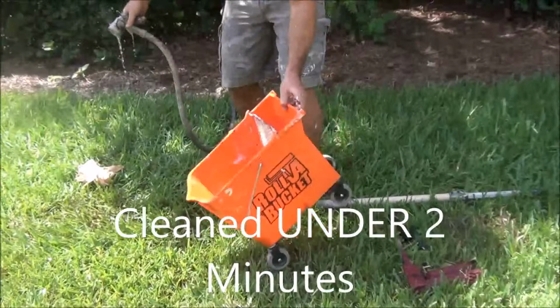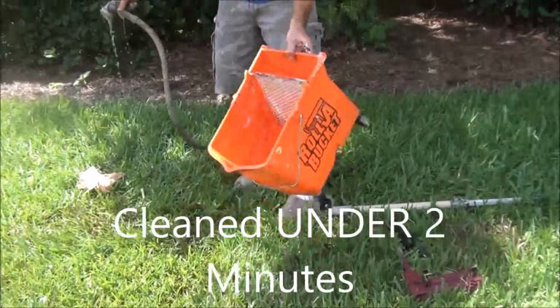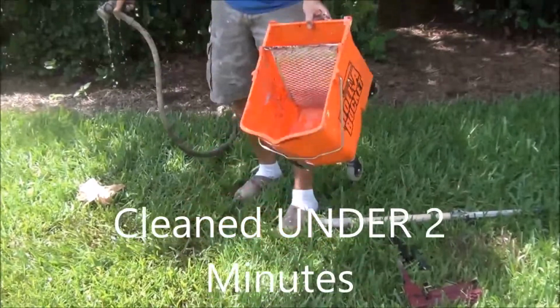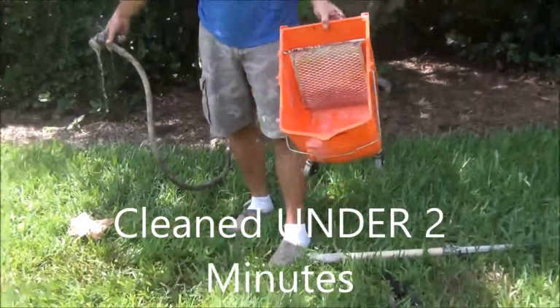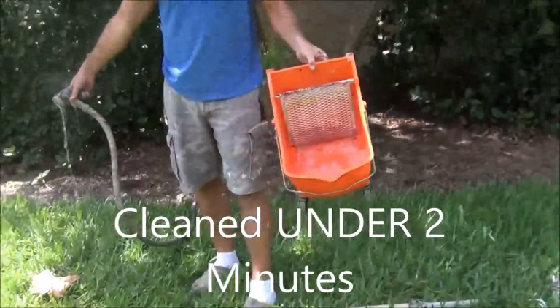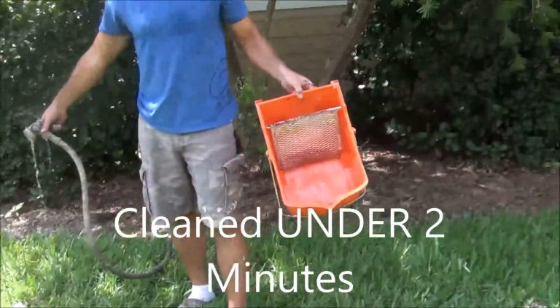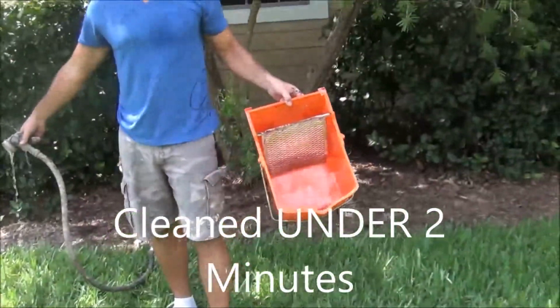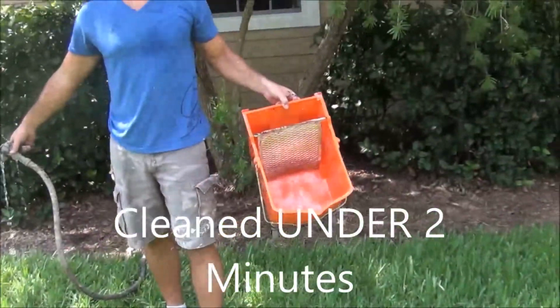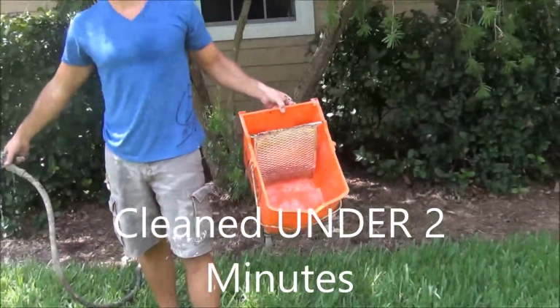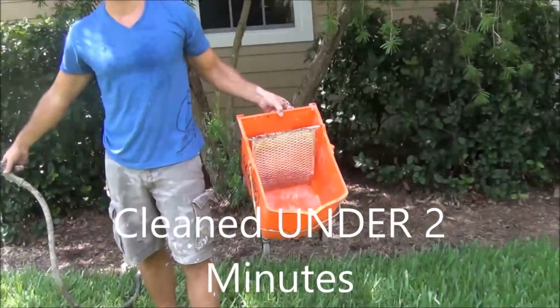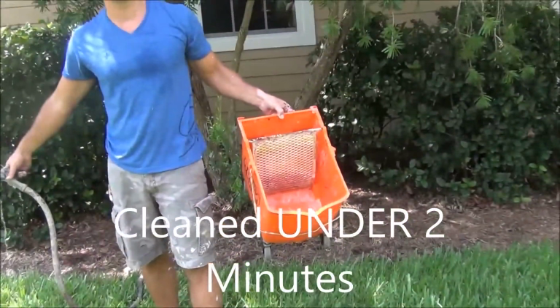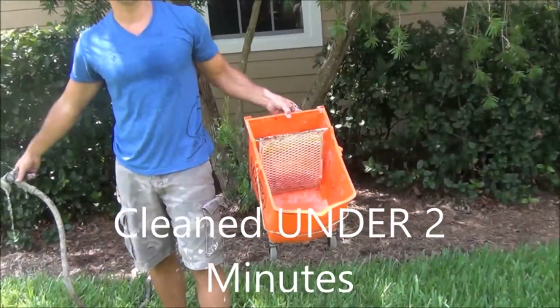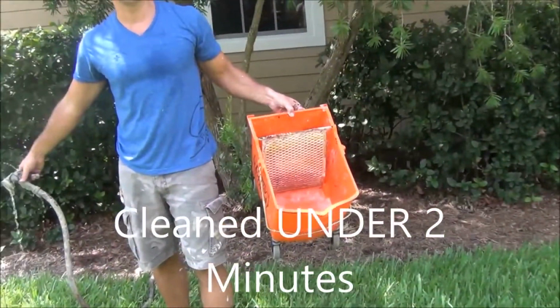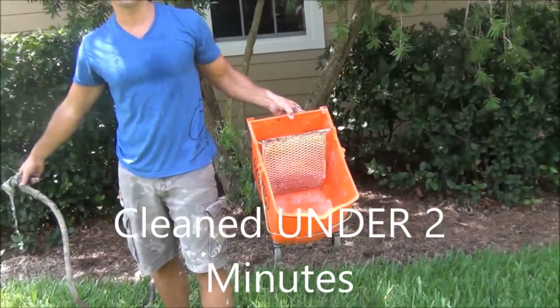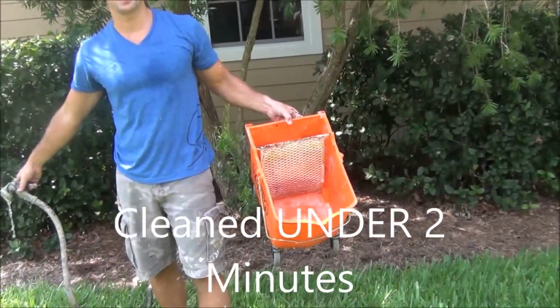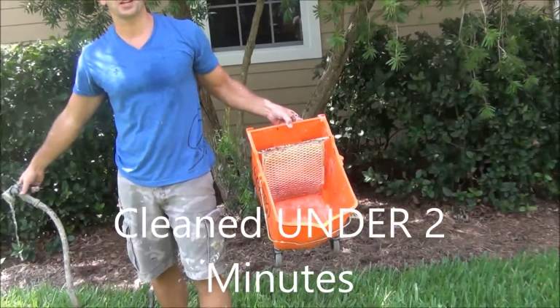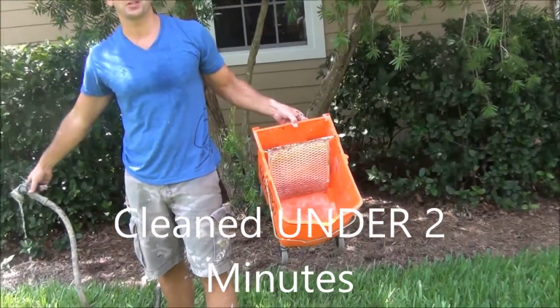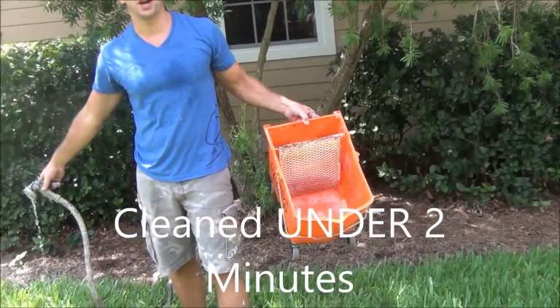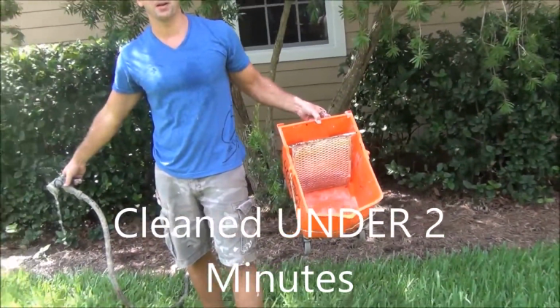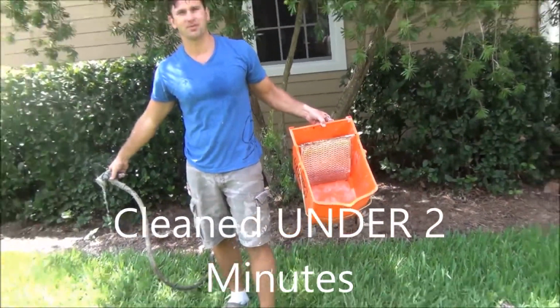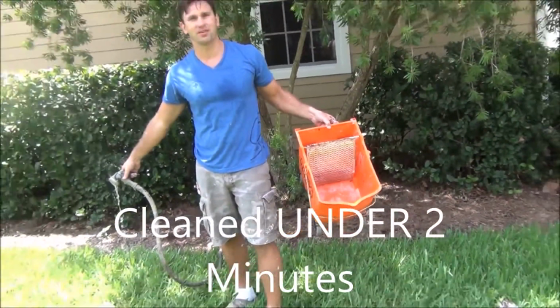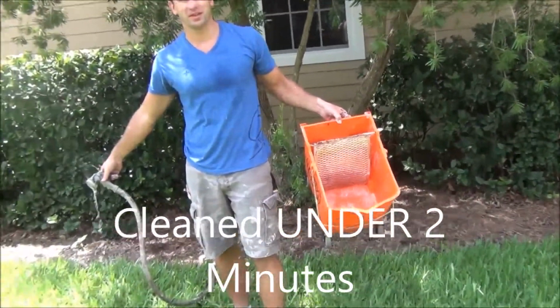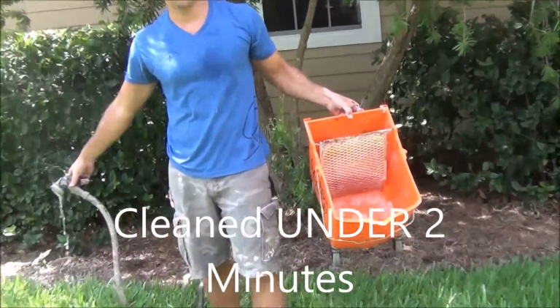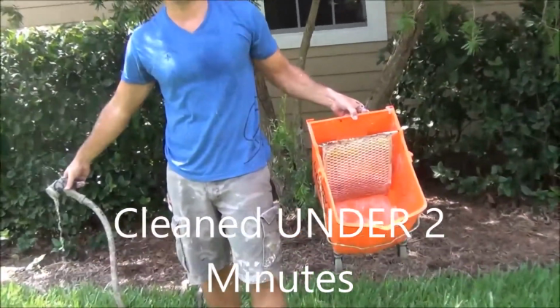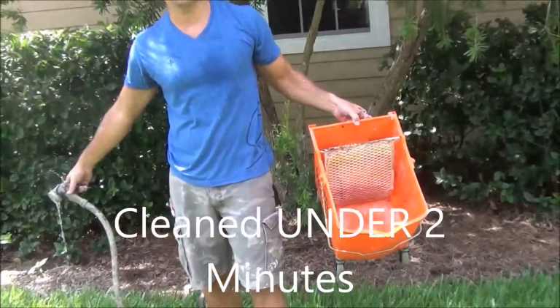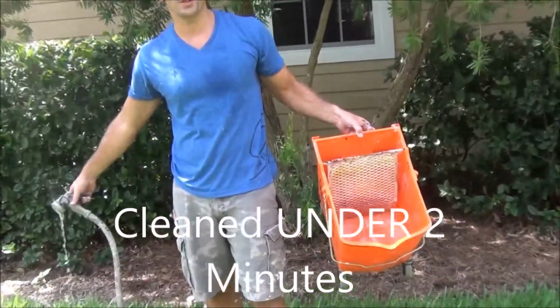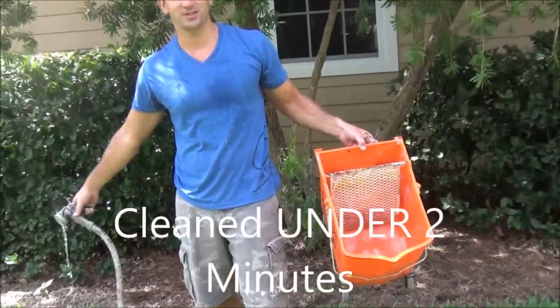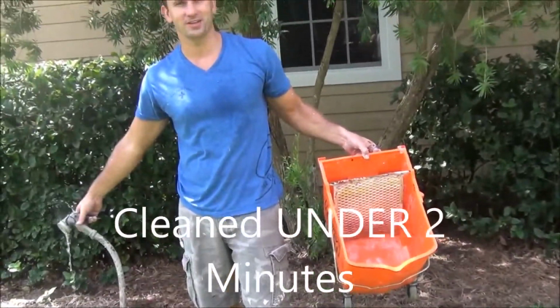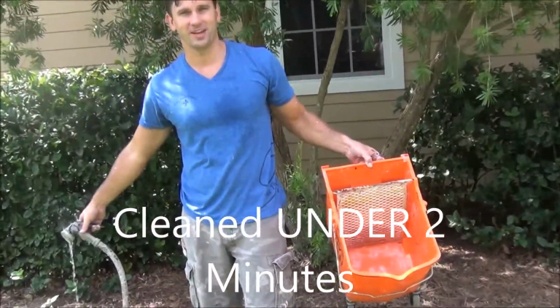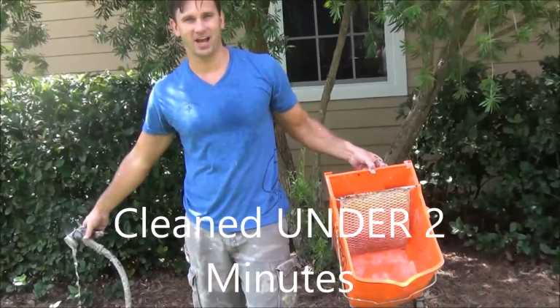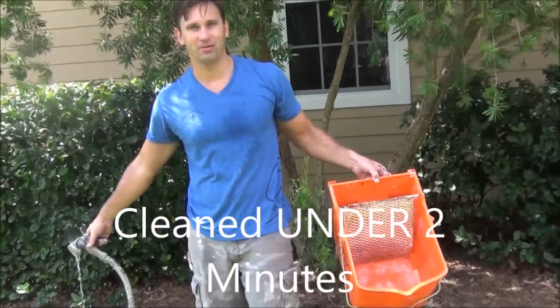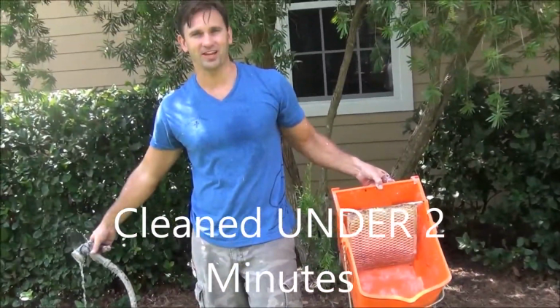And there you go, roller bucket's ready to go for the next job. Thank you very much, and God bless.